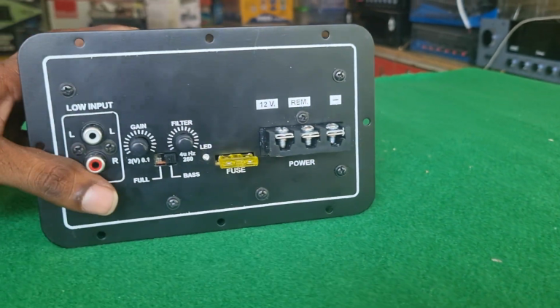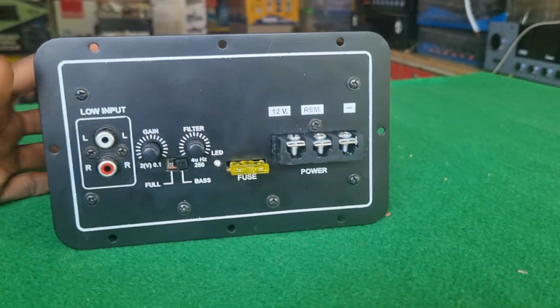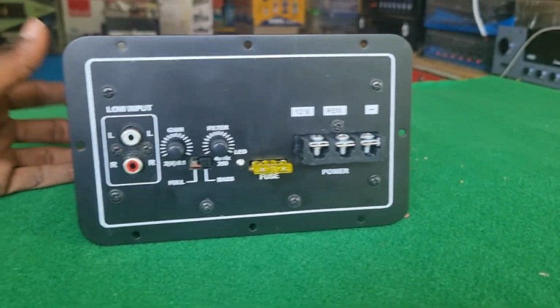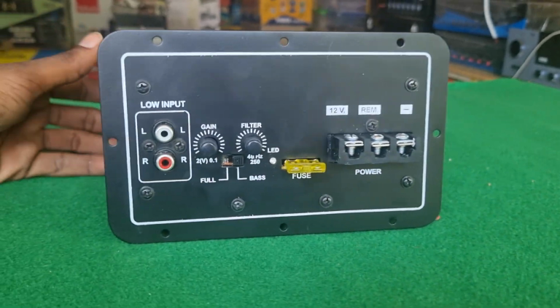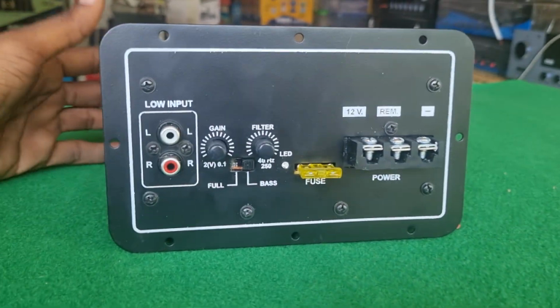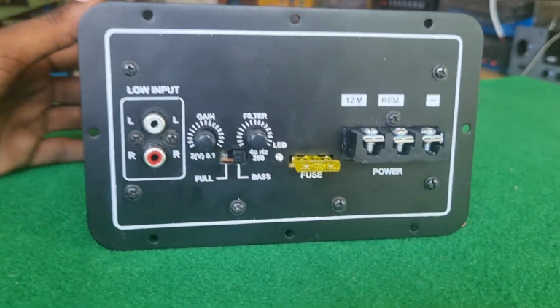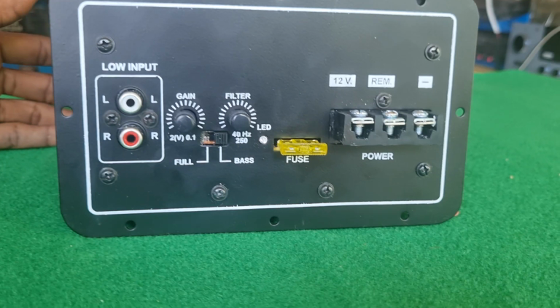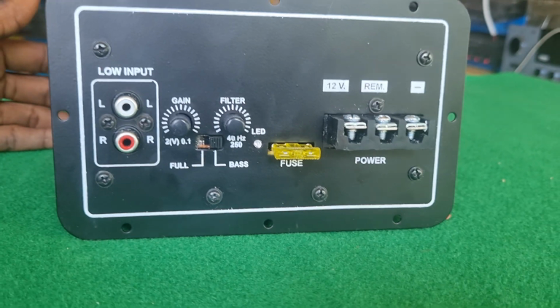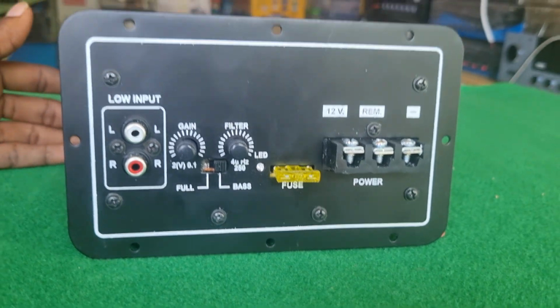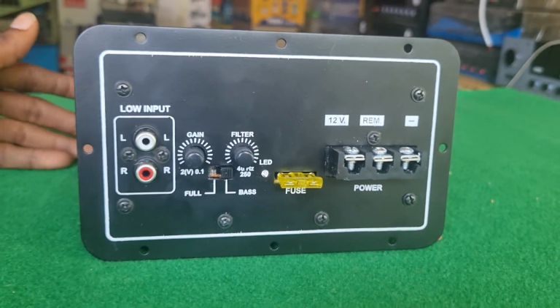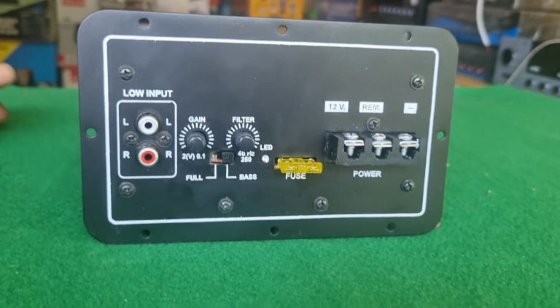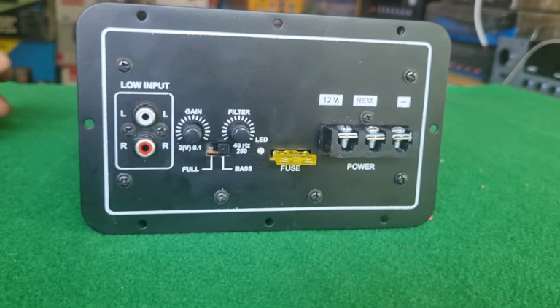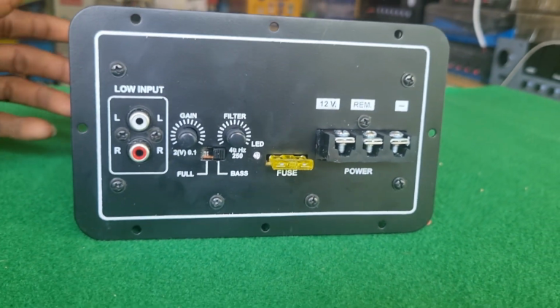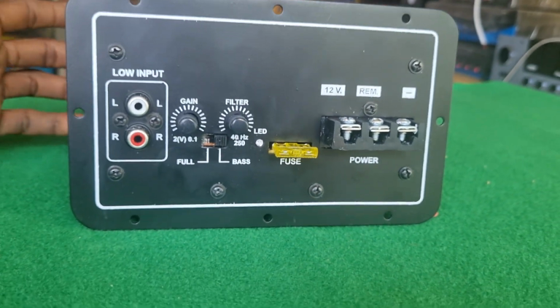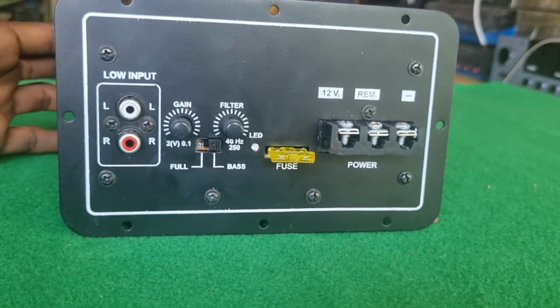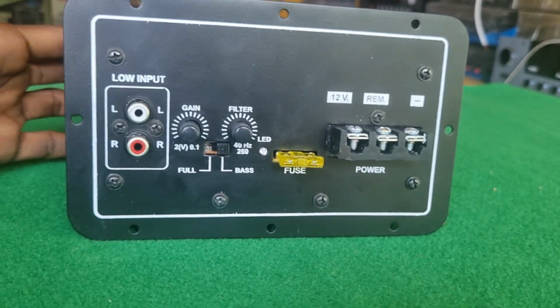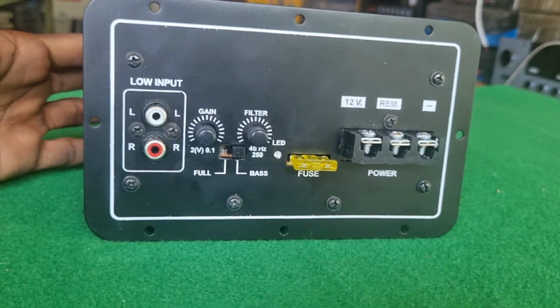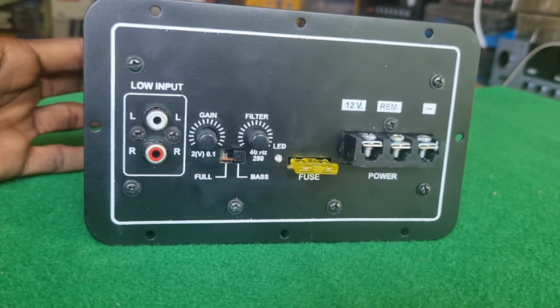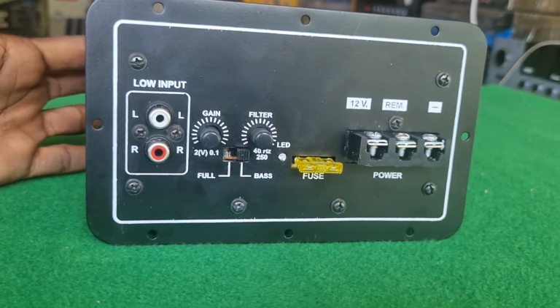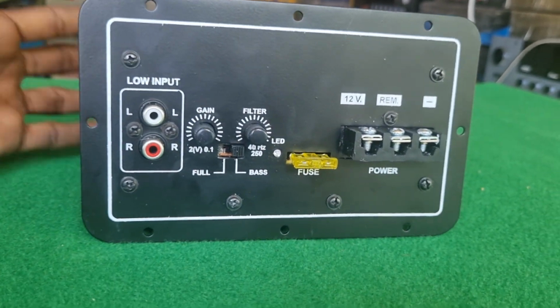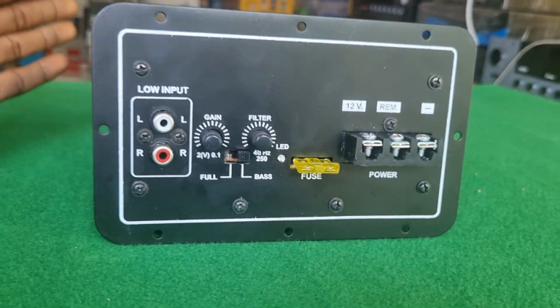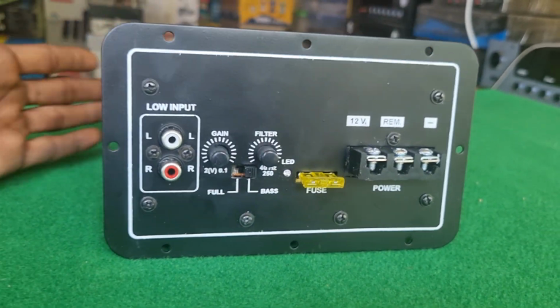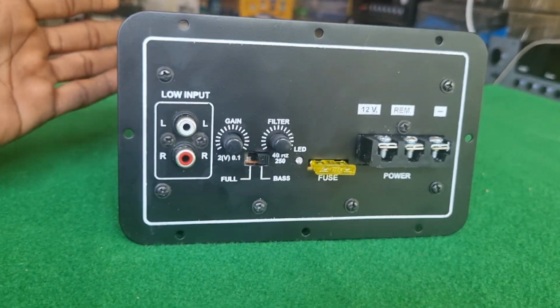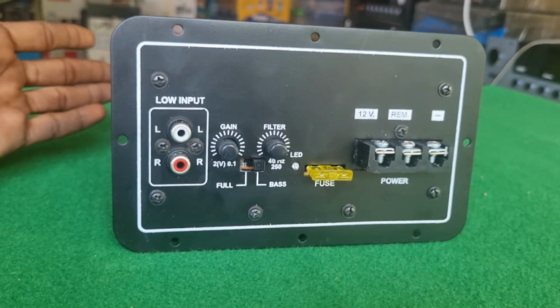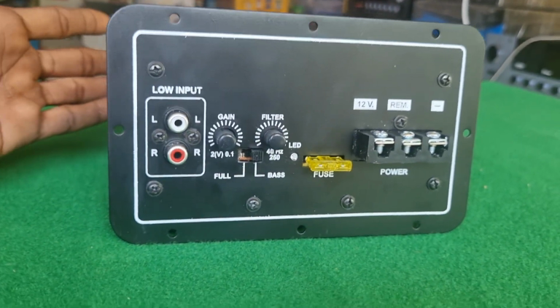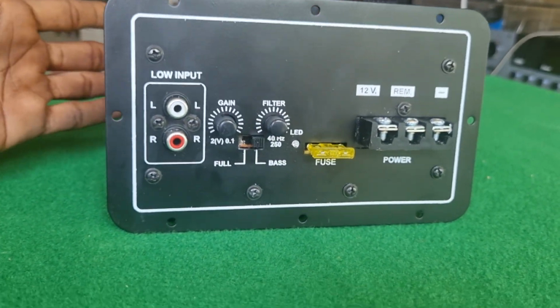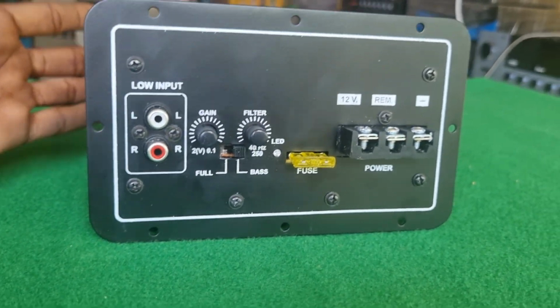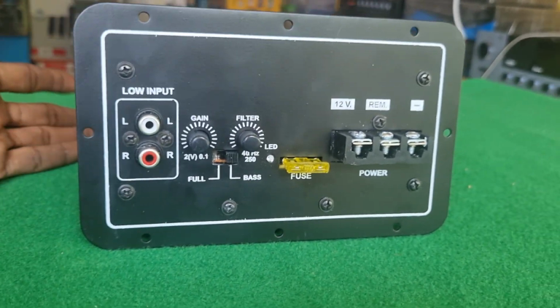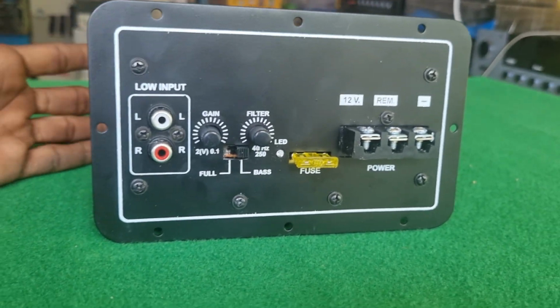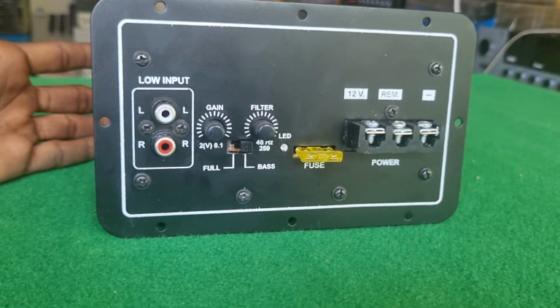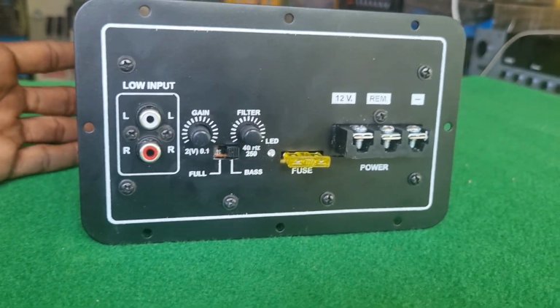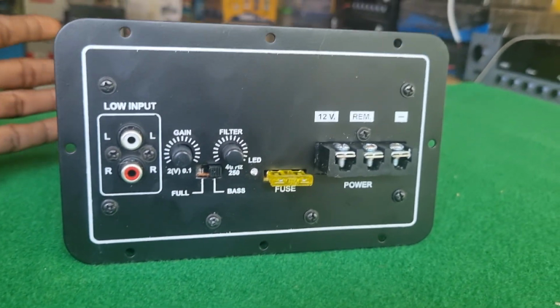If you want to use this, you can use an 8-inch, 10-inch, or 12-inch subwoofer with this power amplifier.